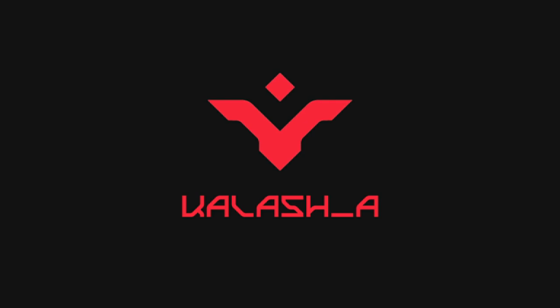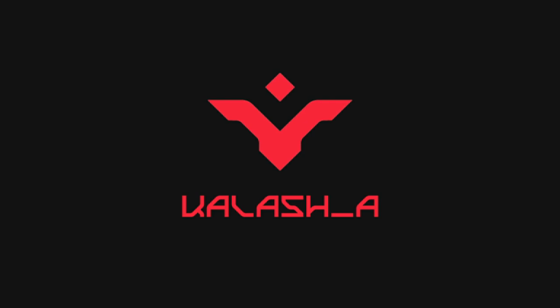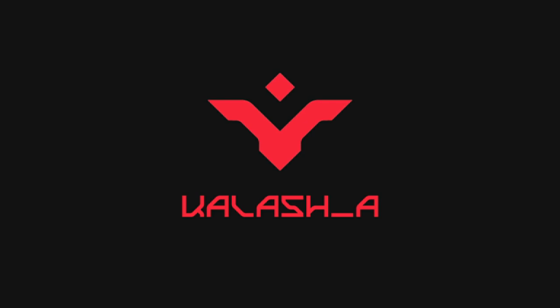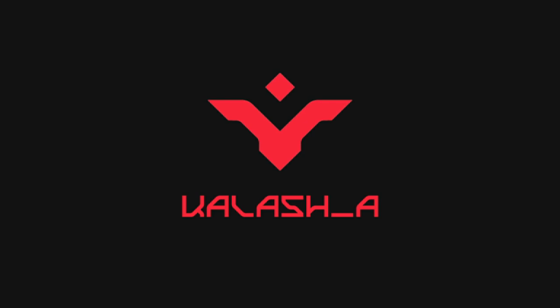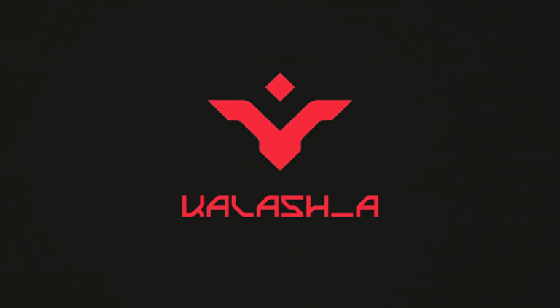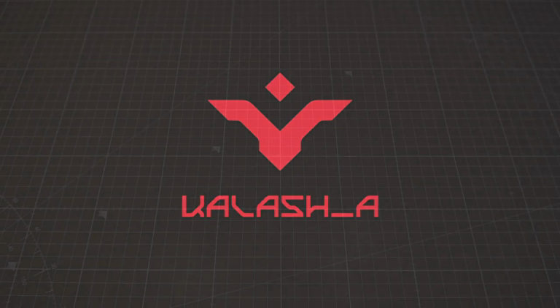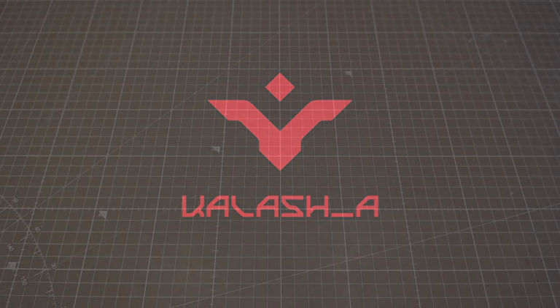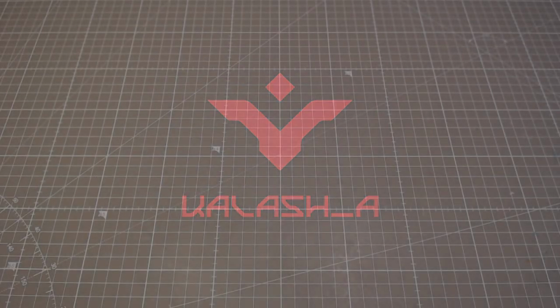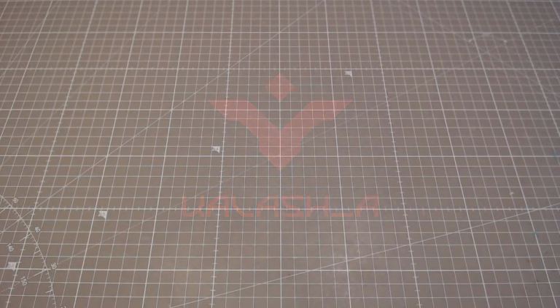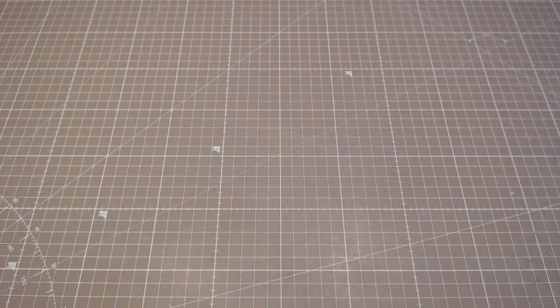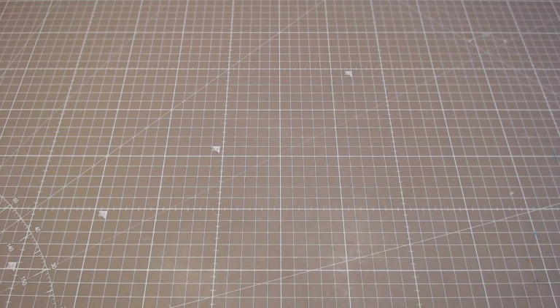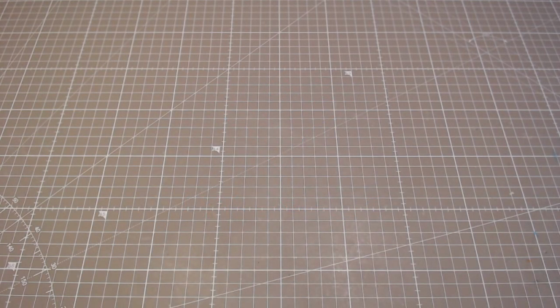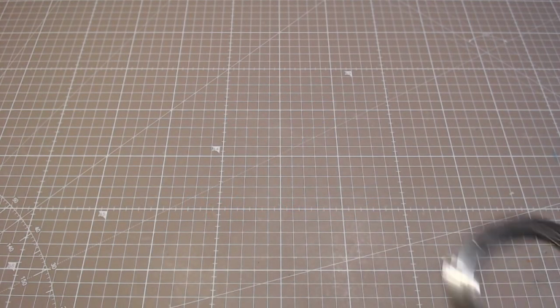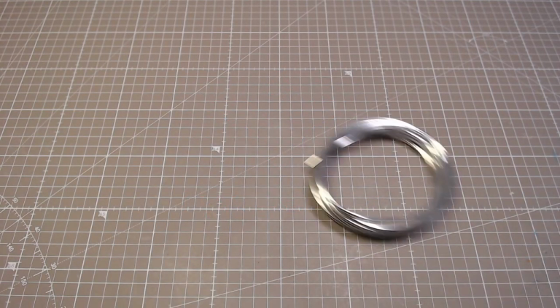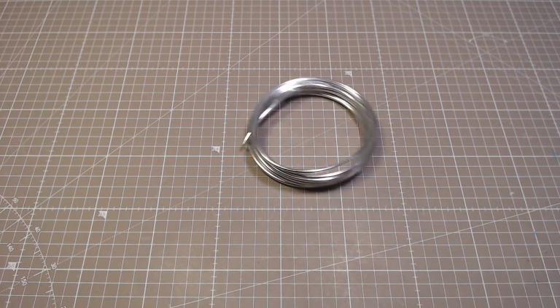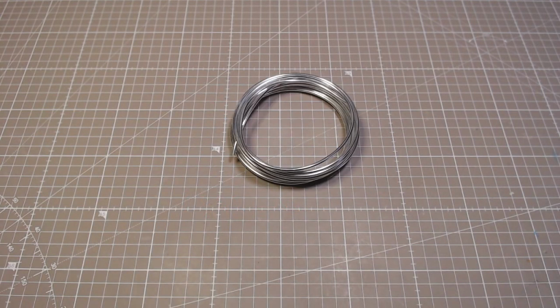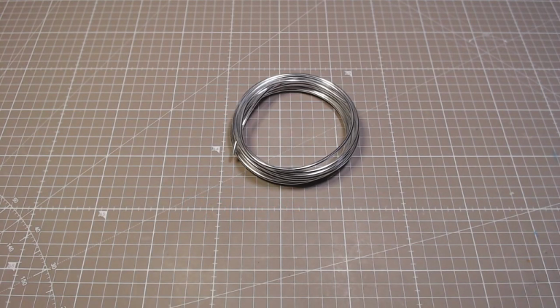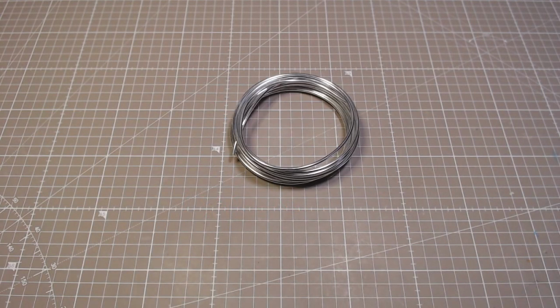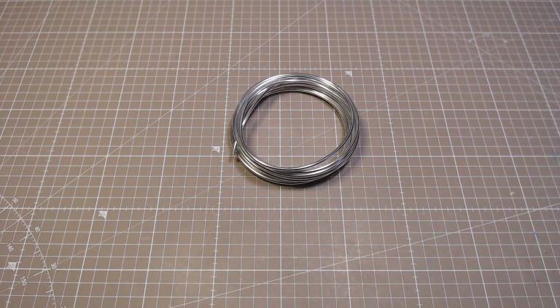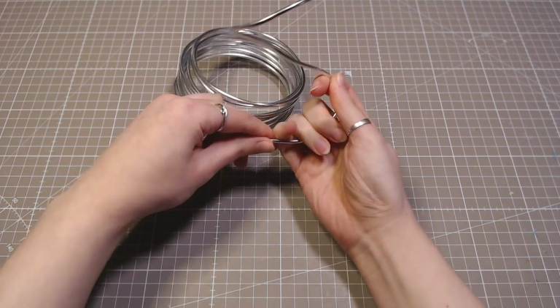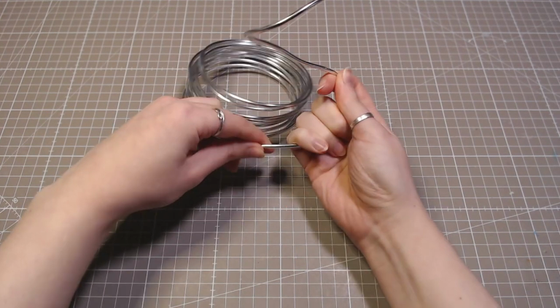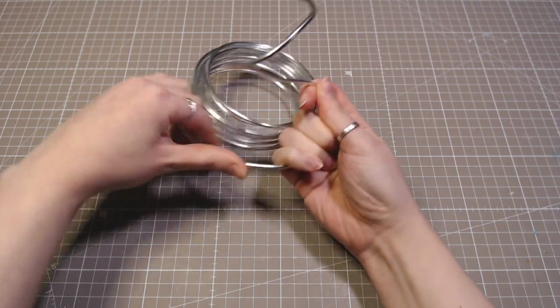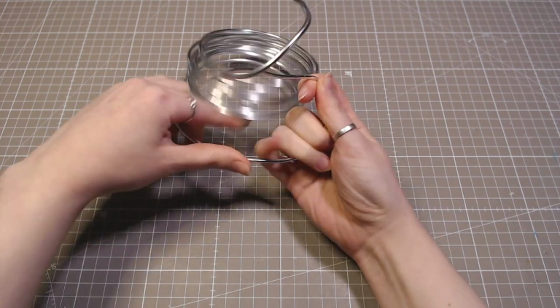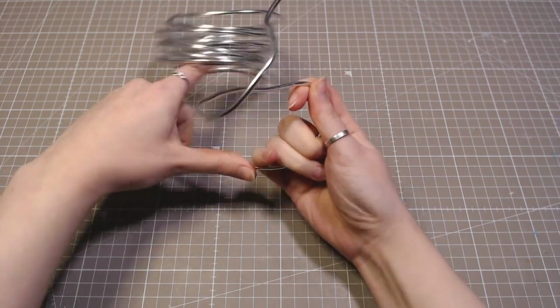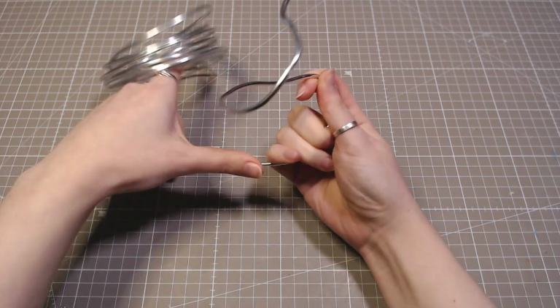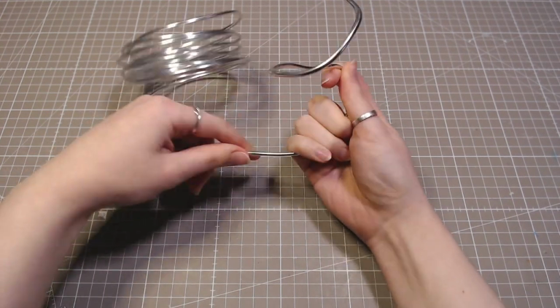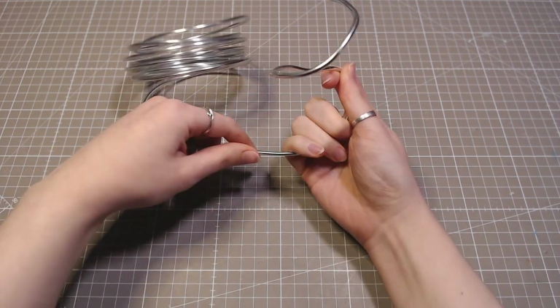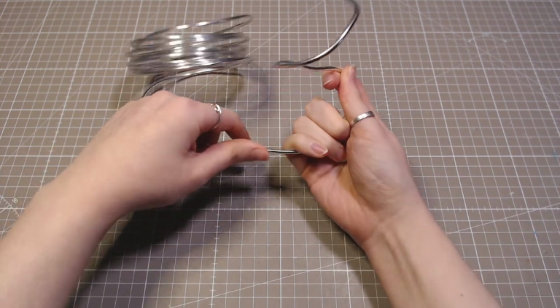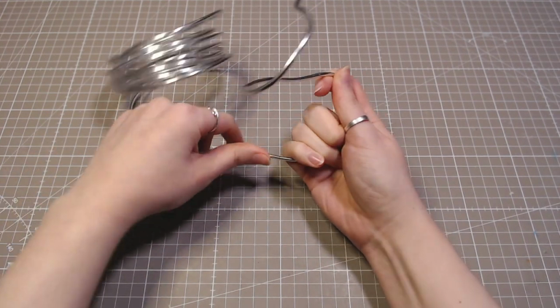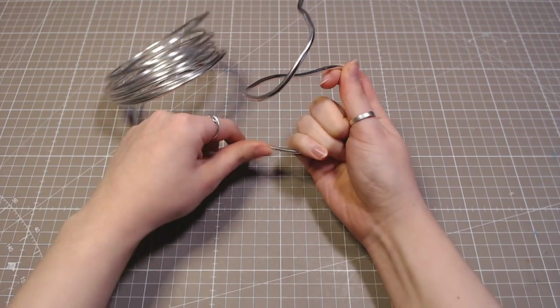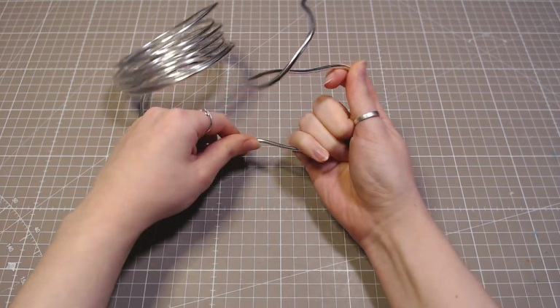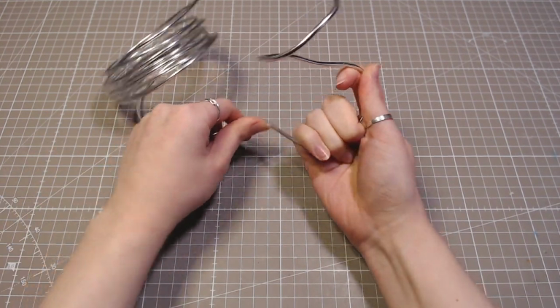Hey, I'm Kalash and I make cool stuff. So today I'm making a dragon.